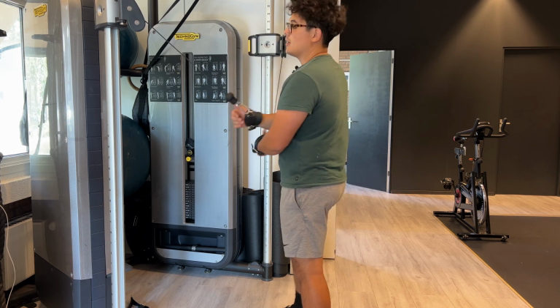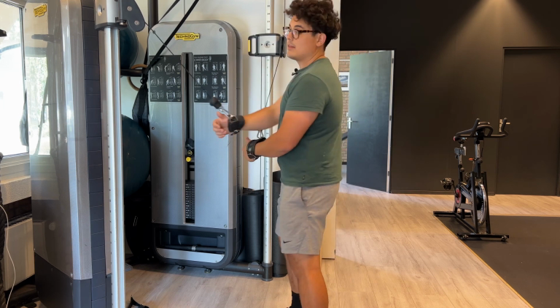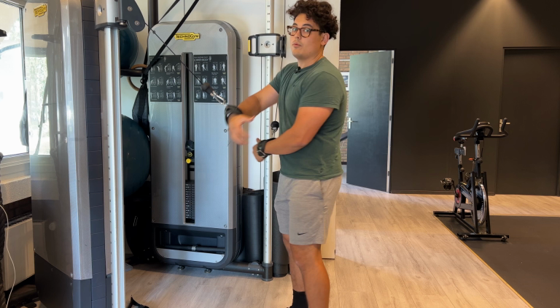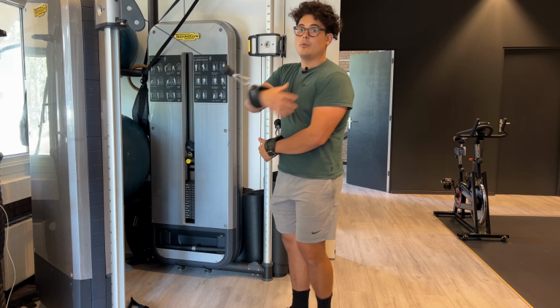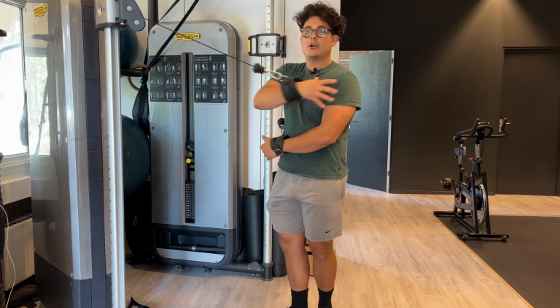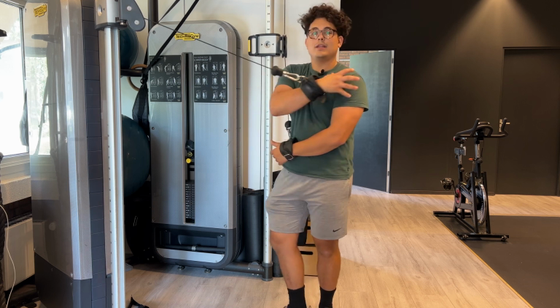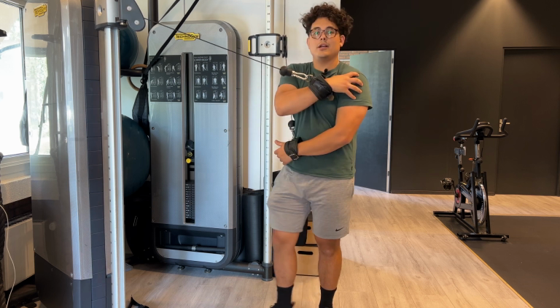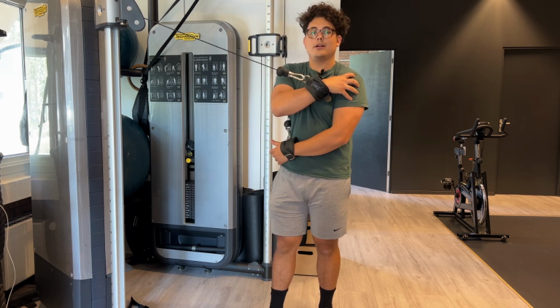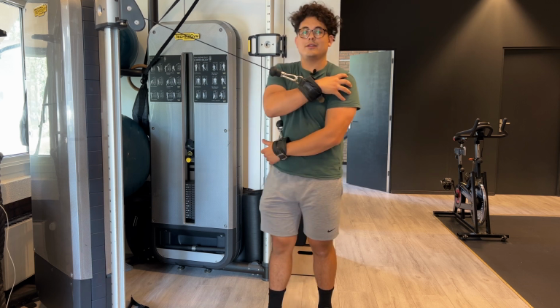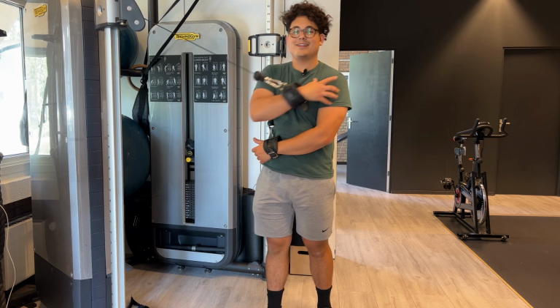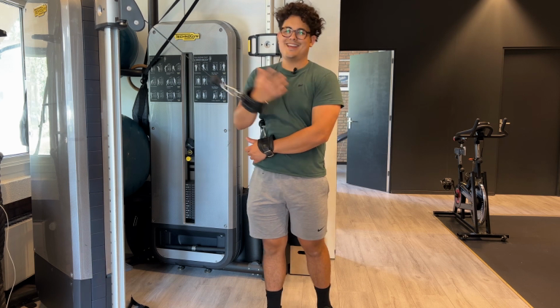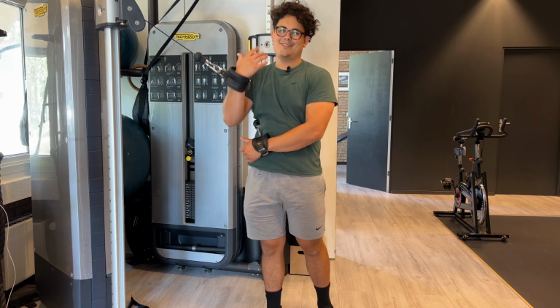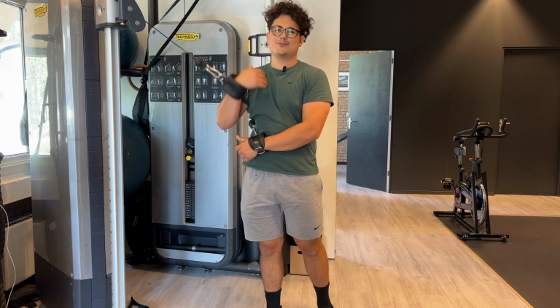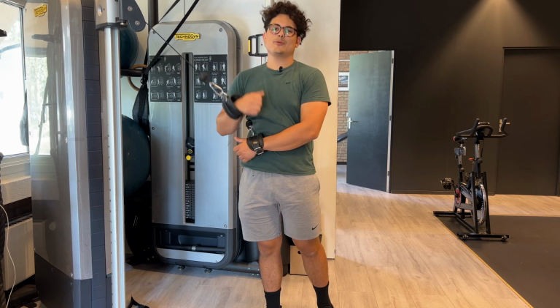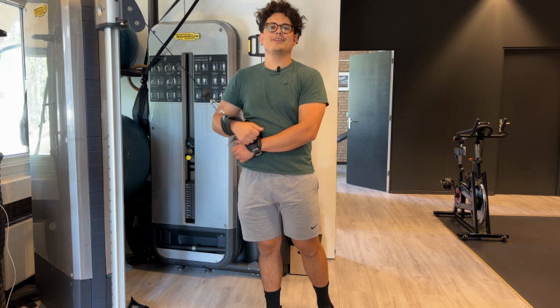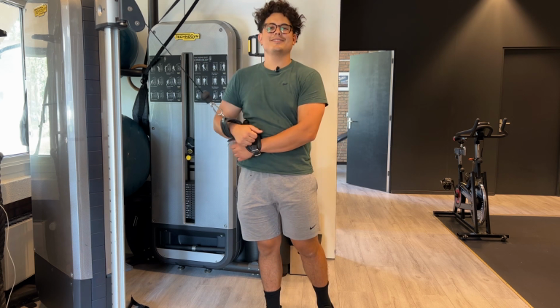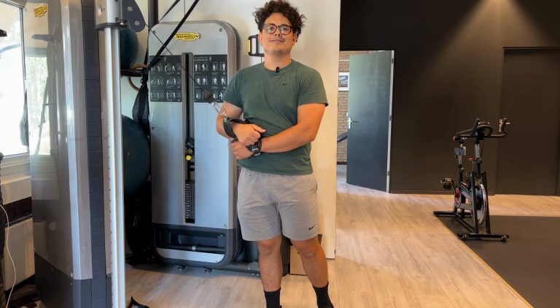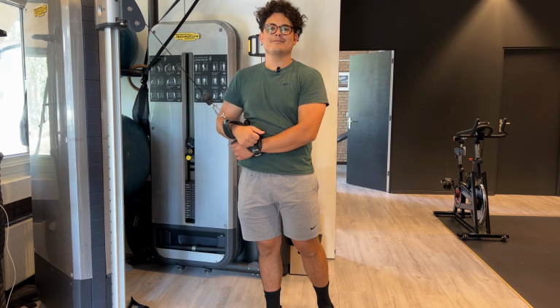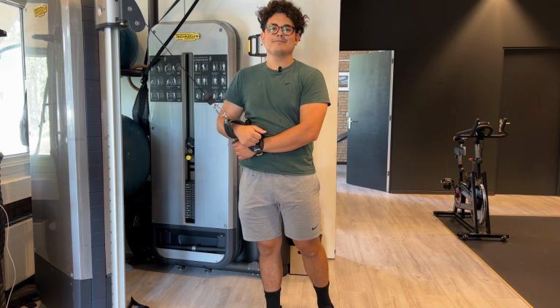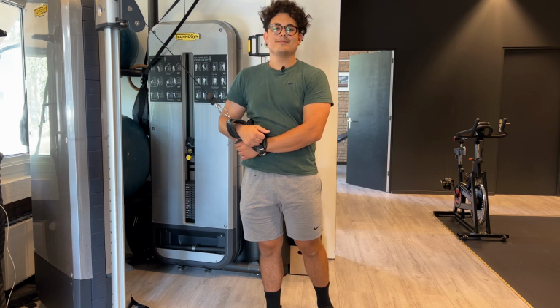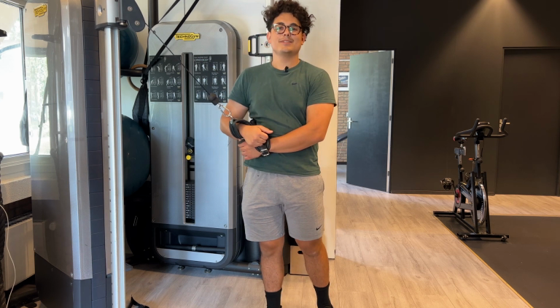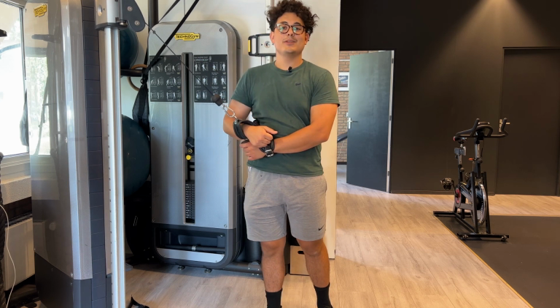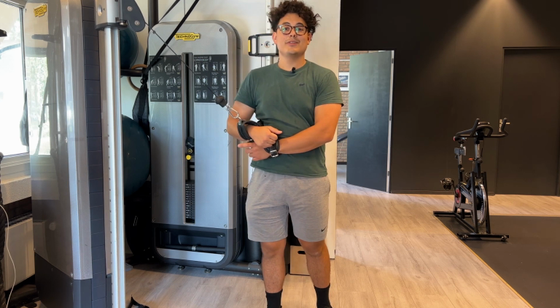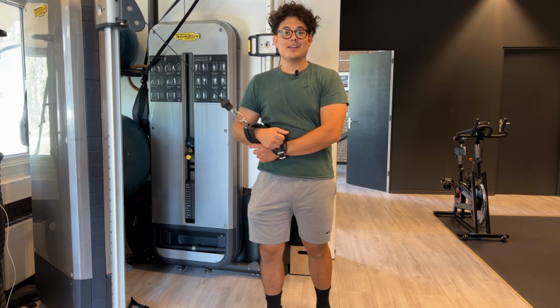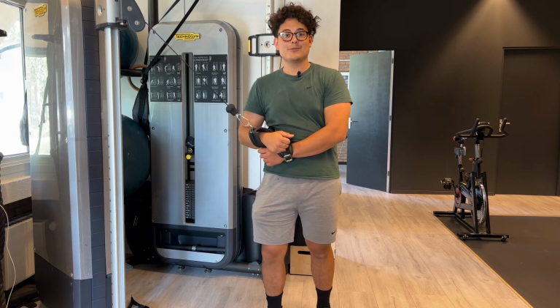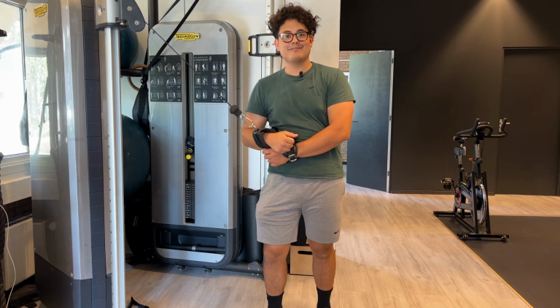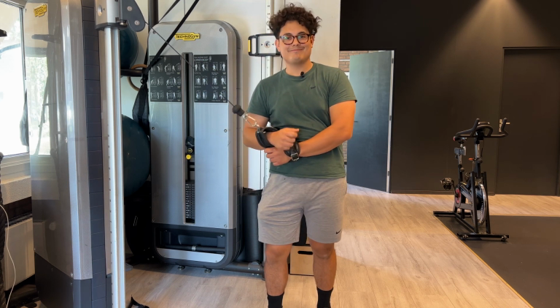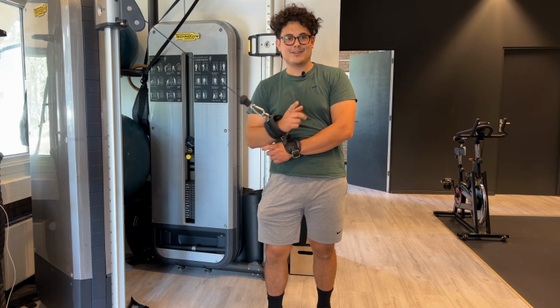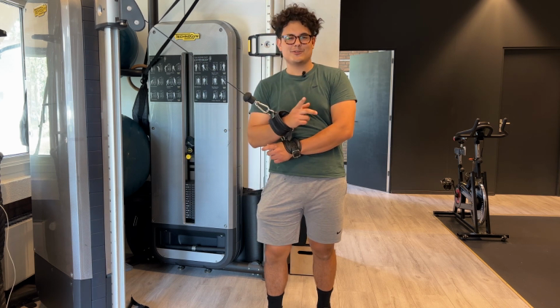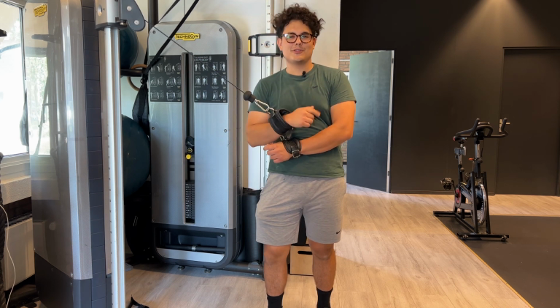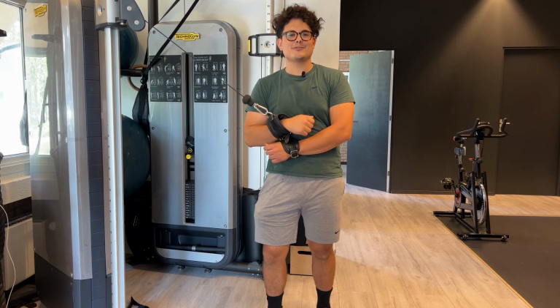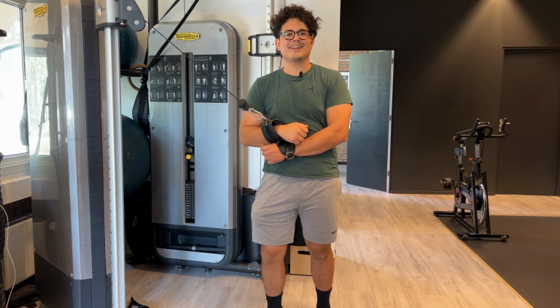That will burn here and in the shoulder blades. See you in the next one — enjoy the training.